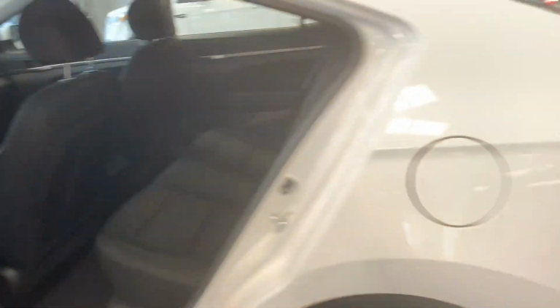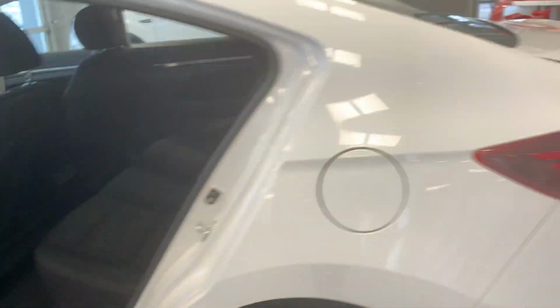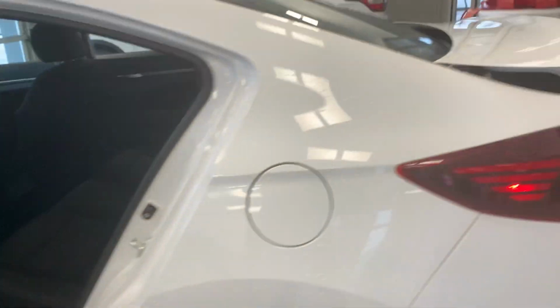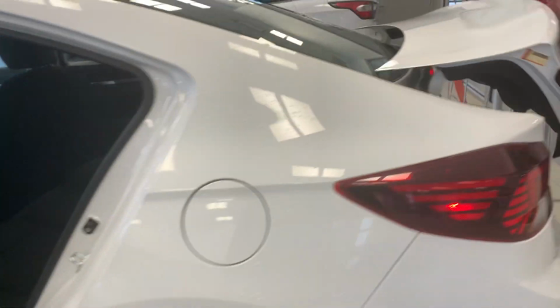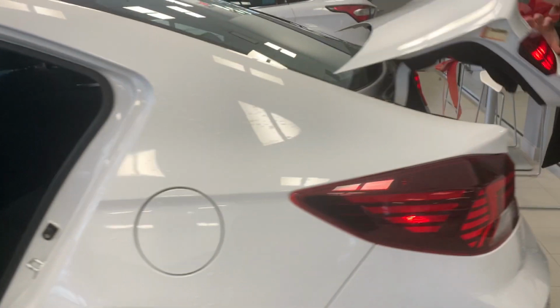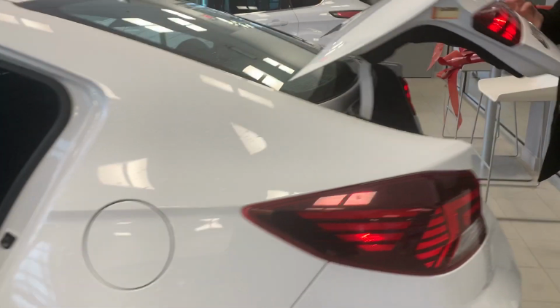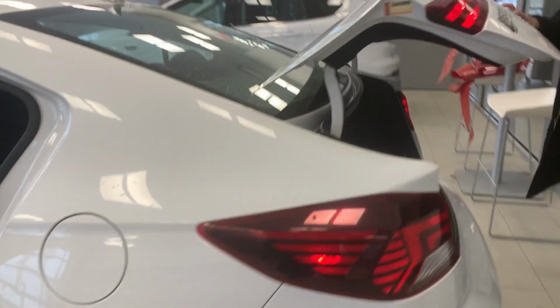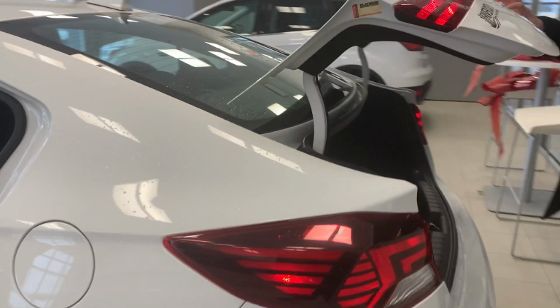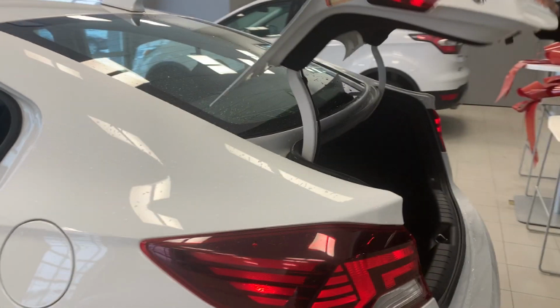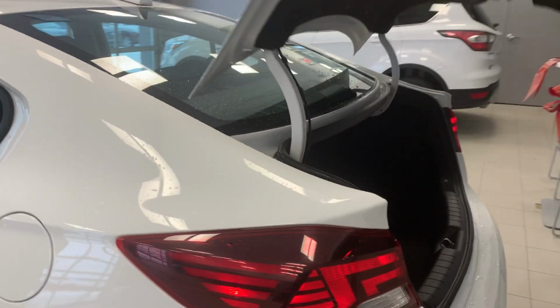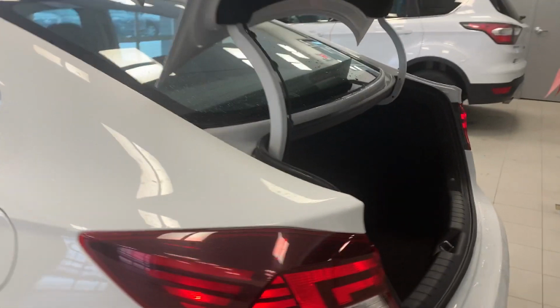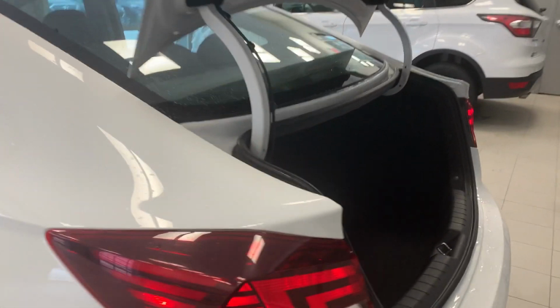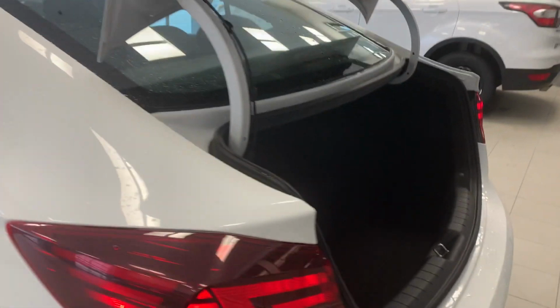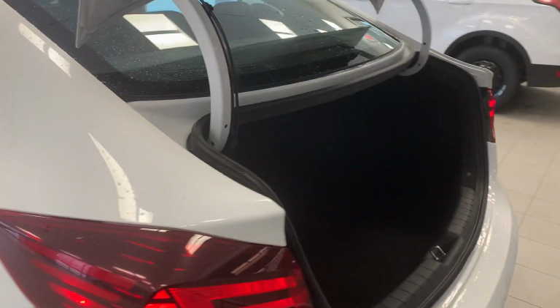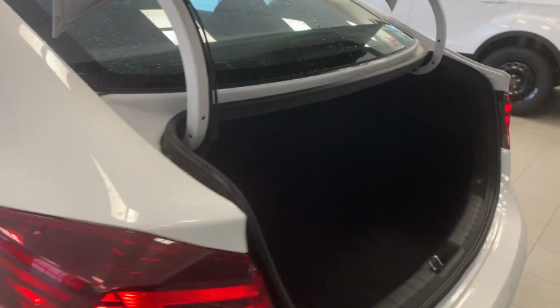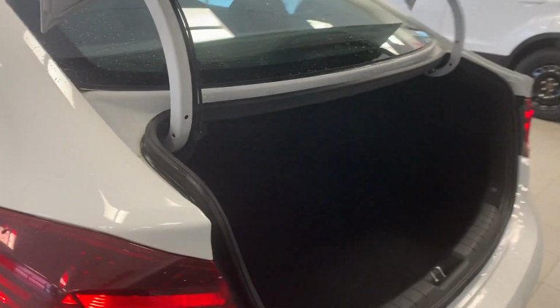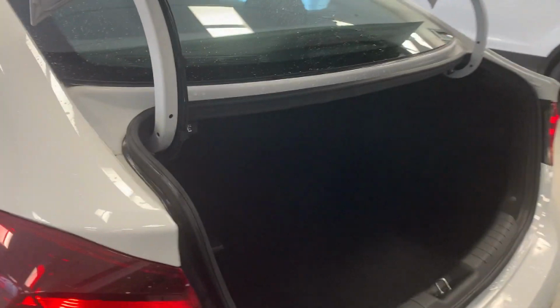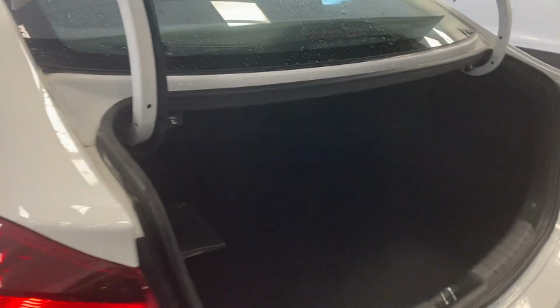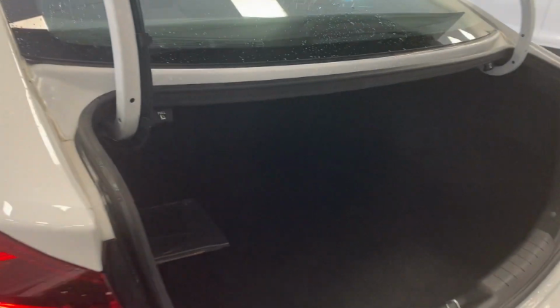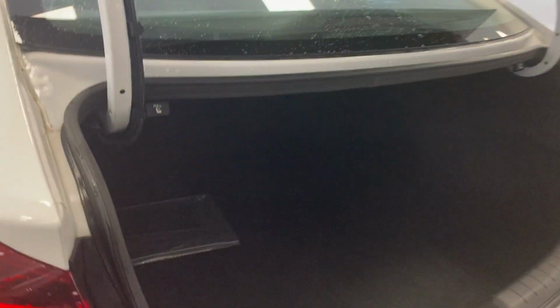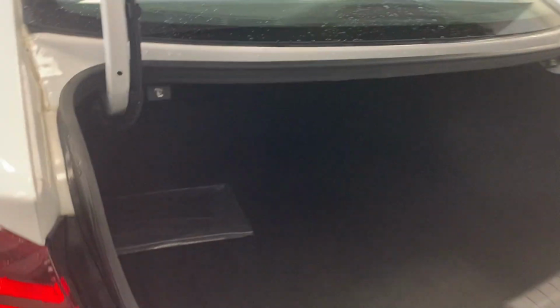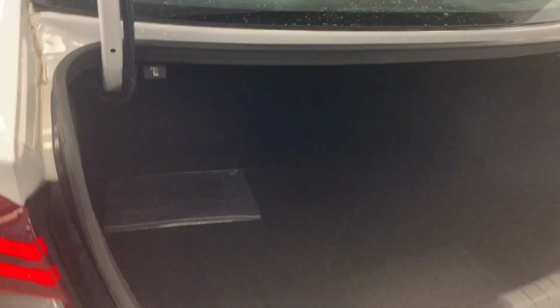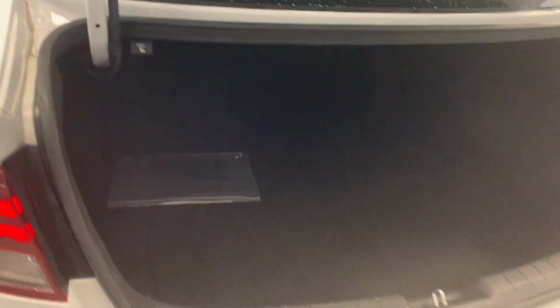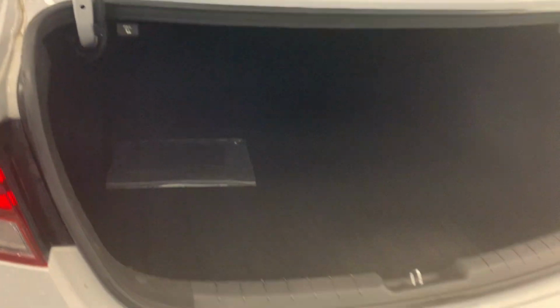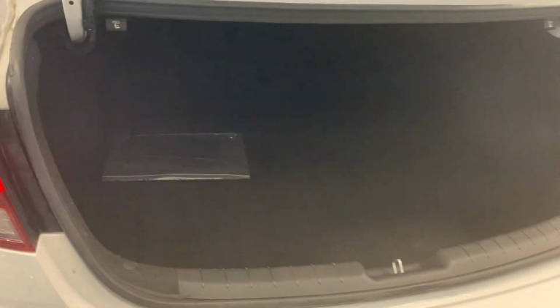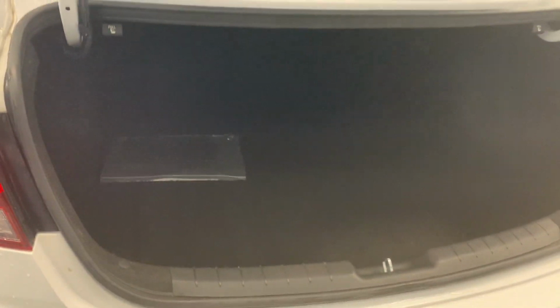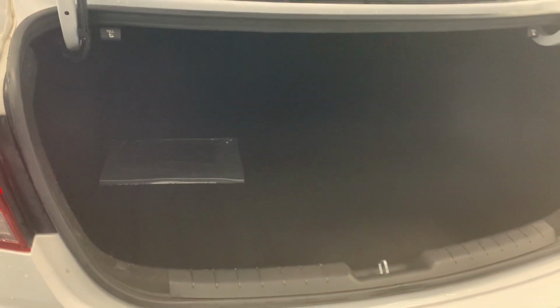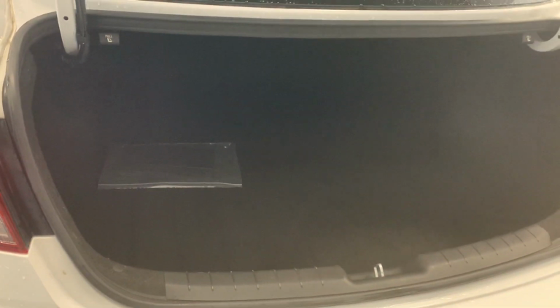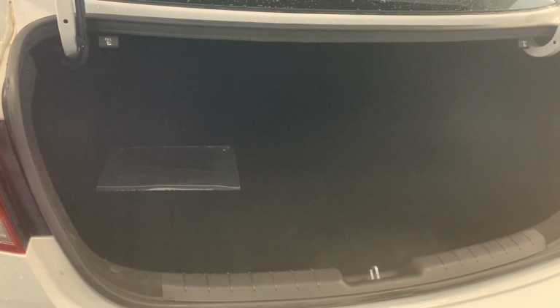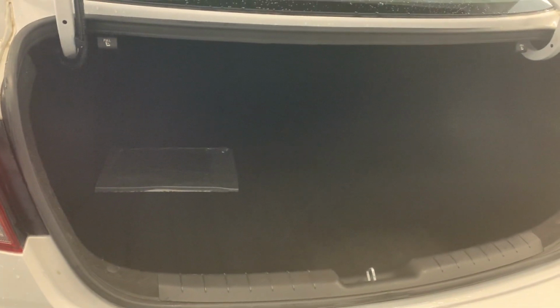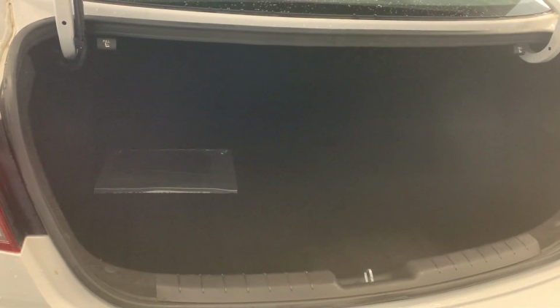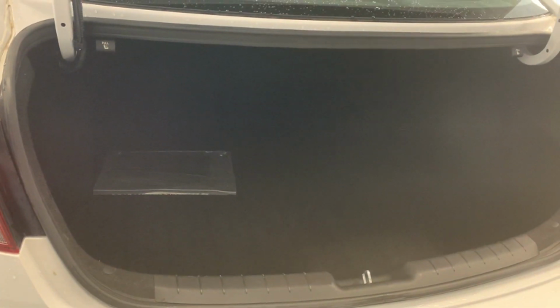Now in the trunk, very well known for the trunk space as well — as you can tell, lots and lots of room.